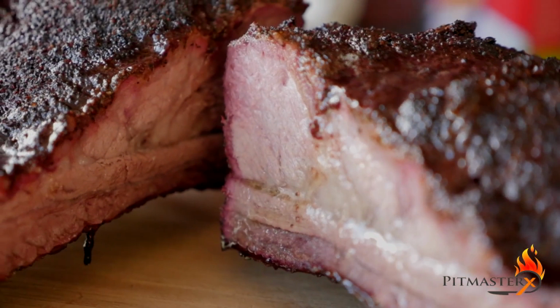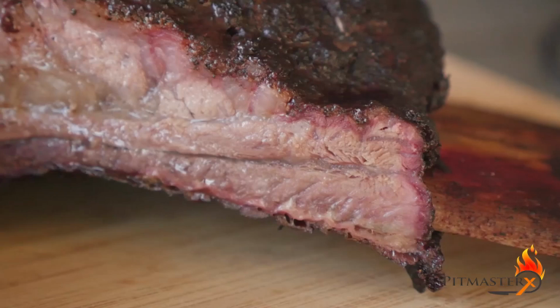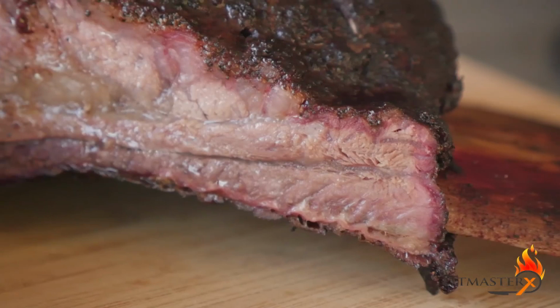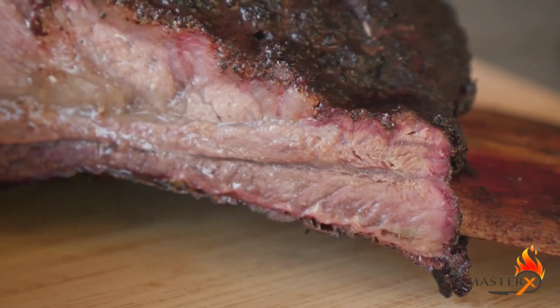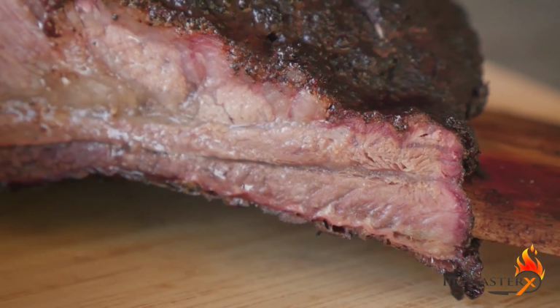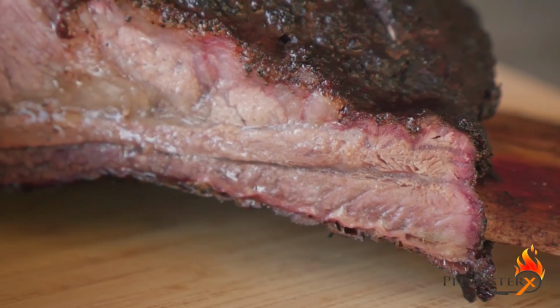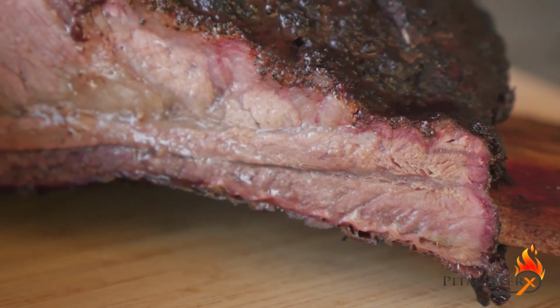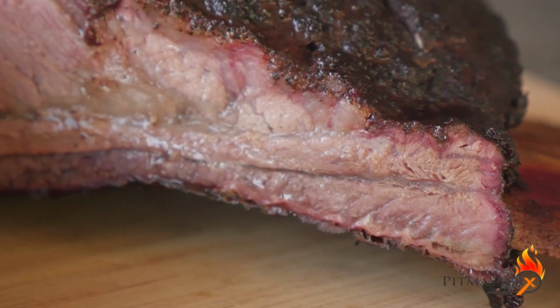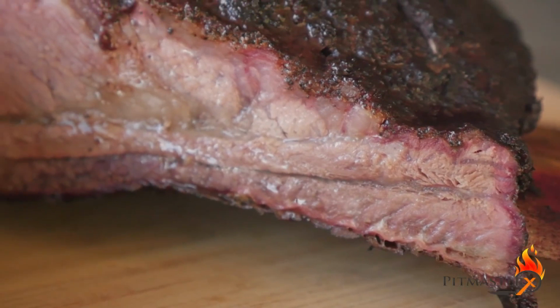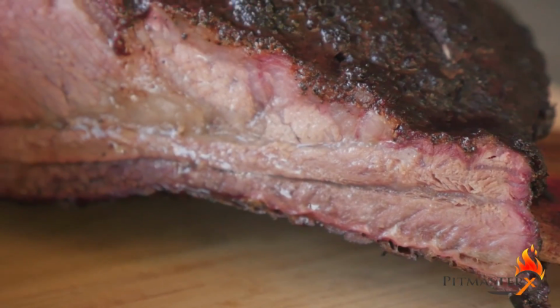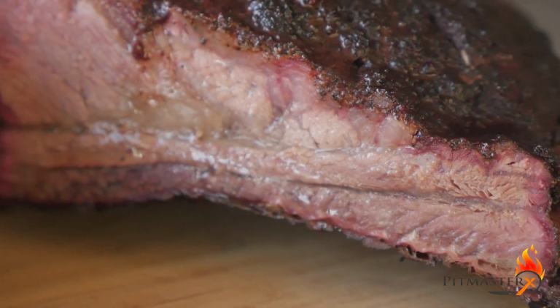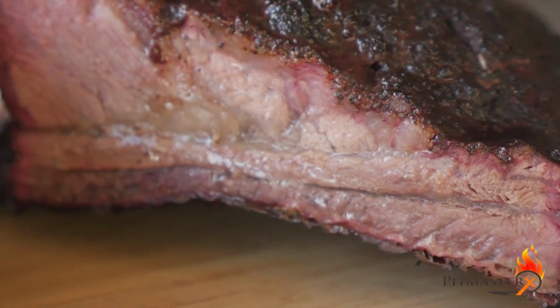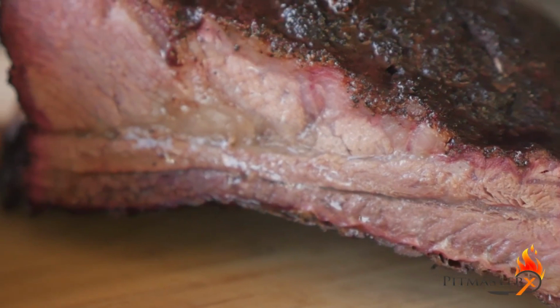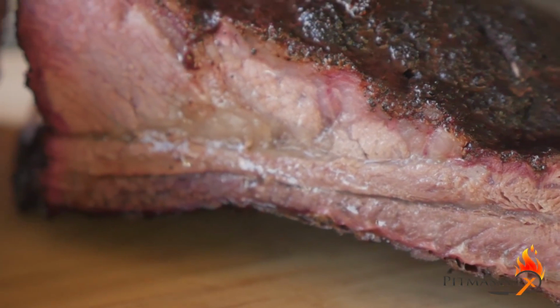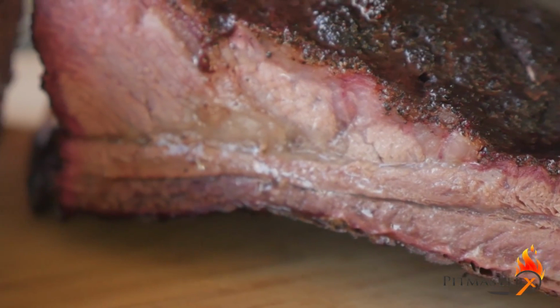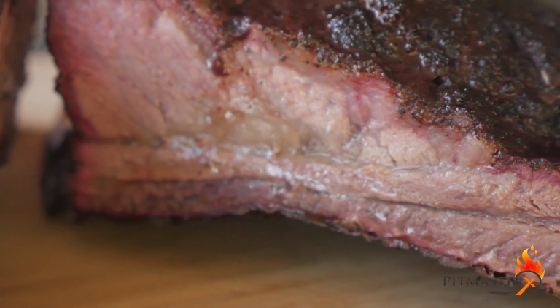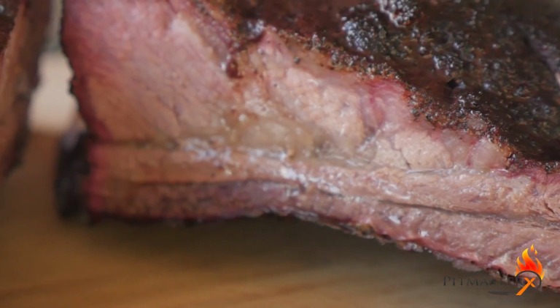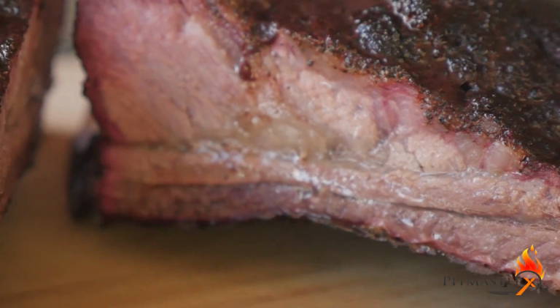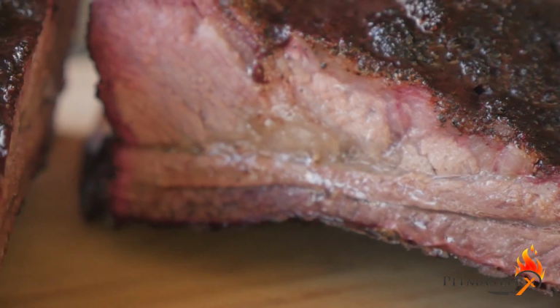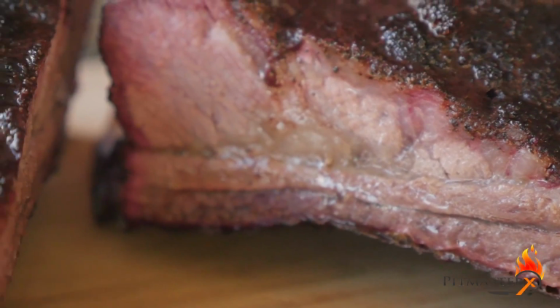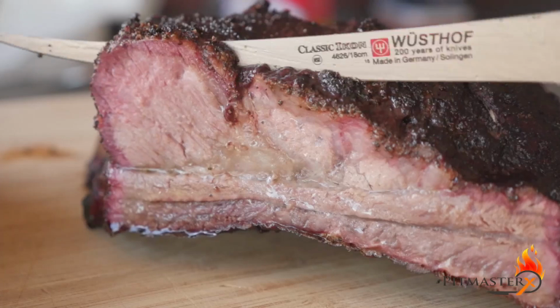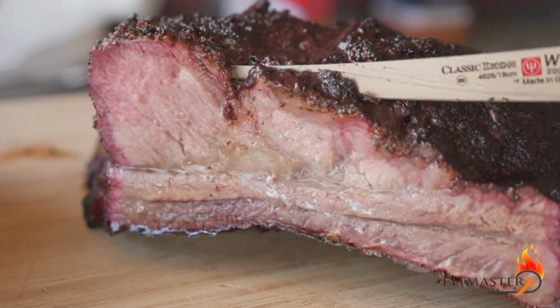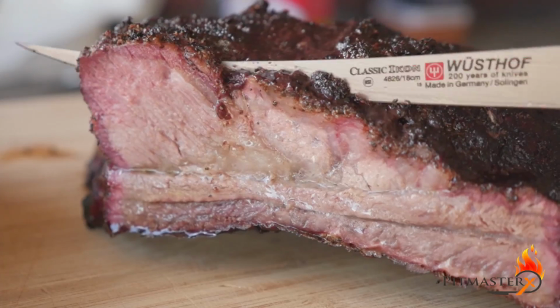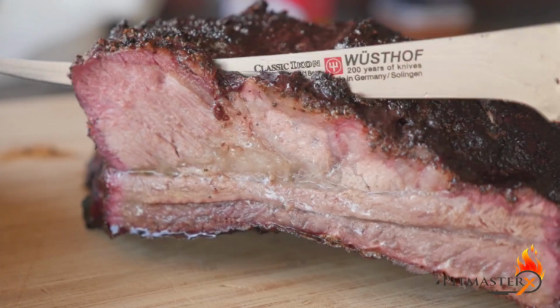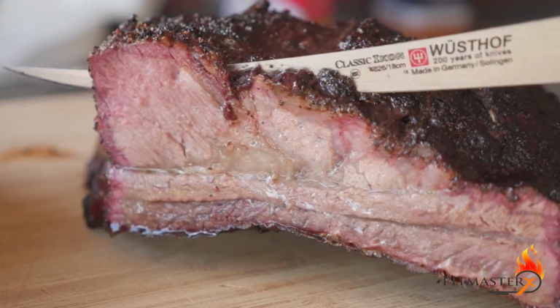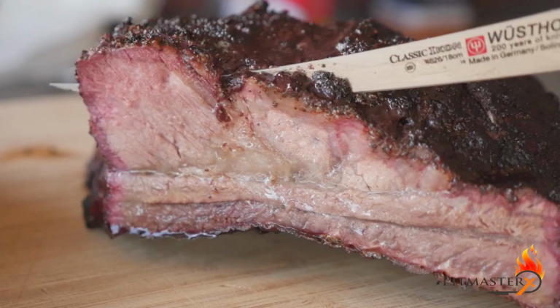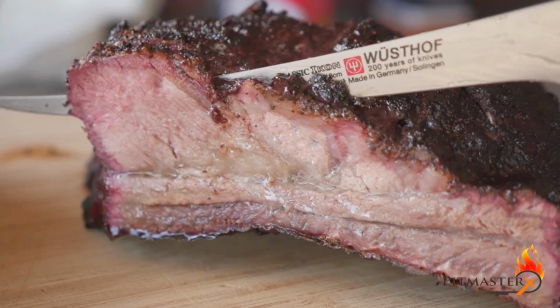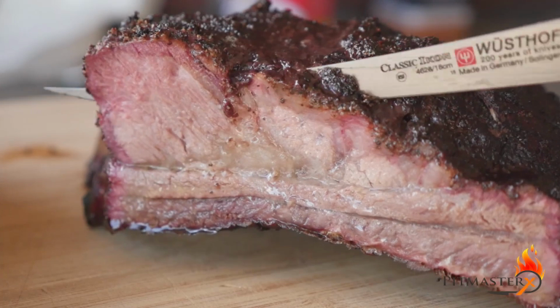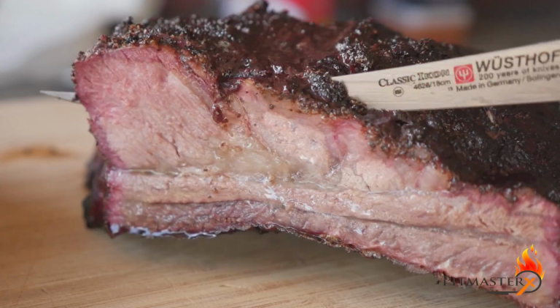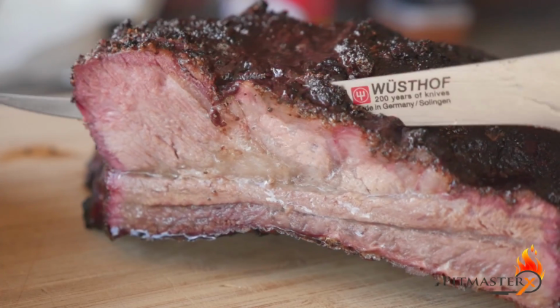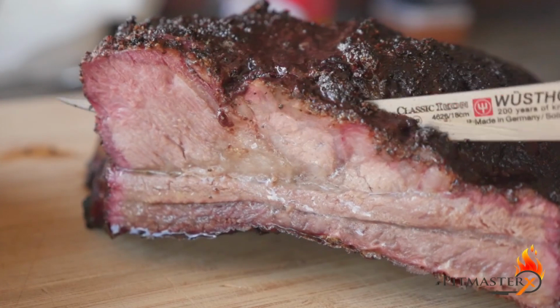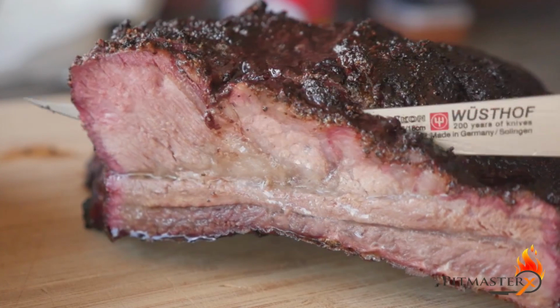Oh wow, can you see those juices running? Now that's what I mean with superlicious.